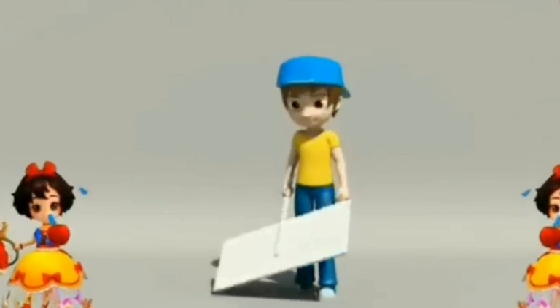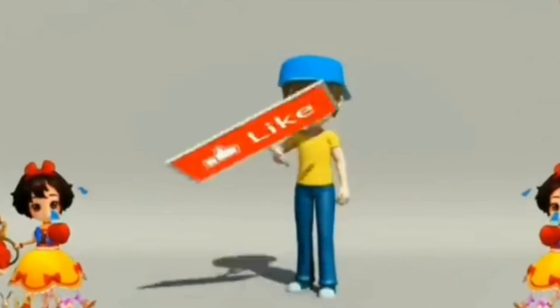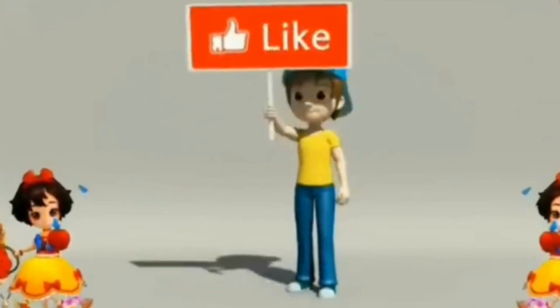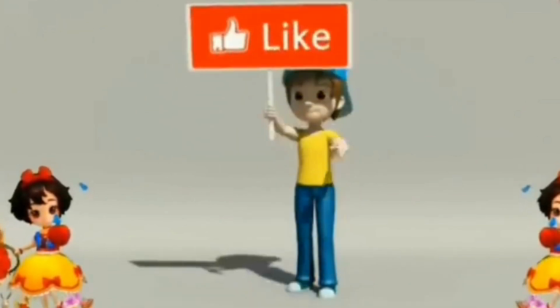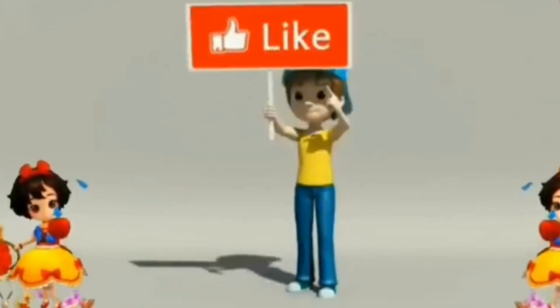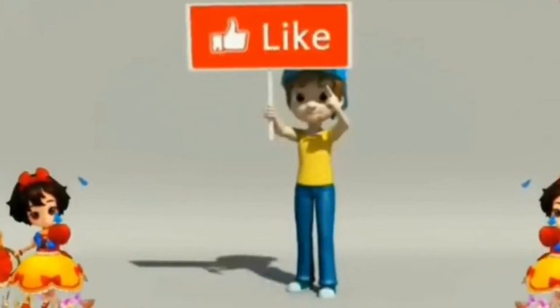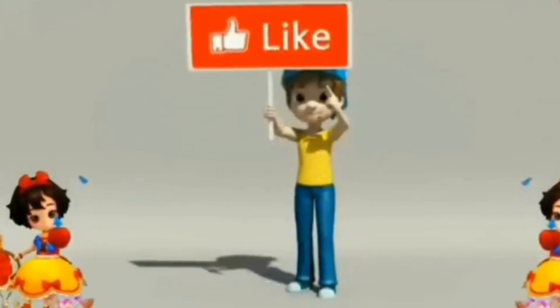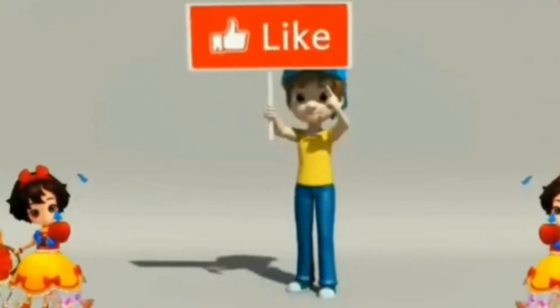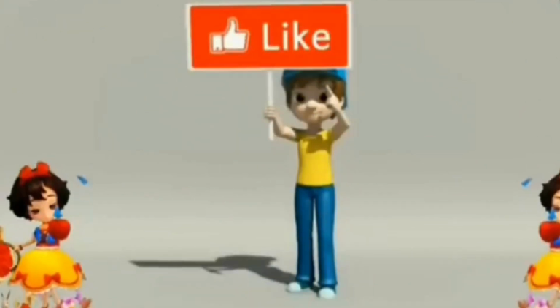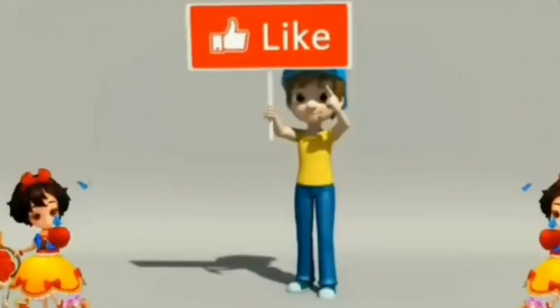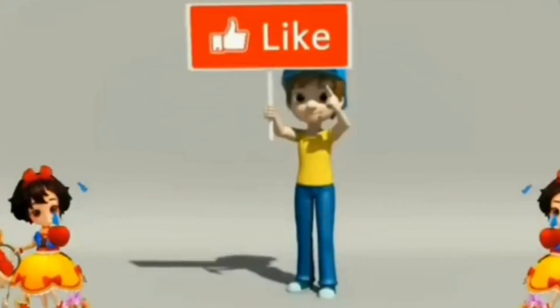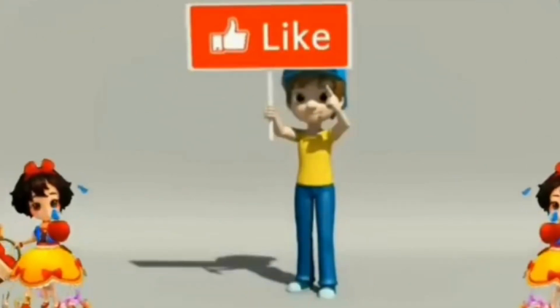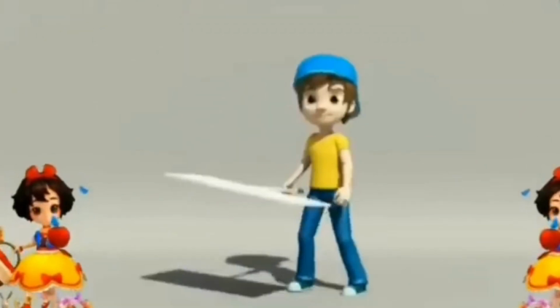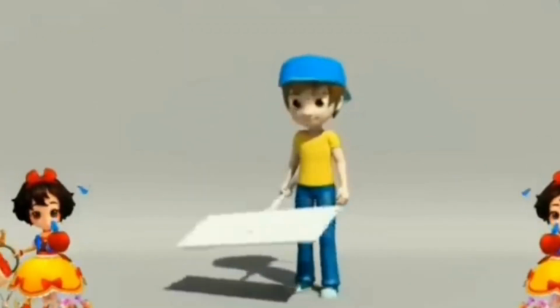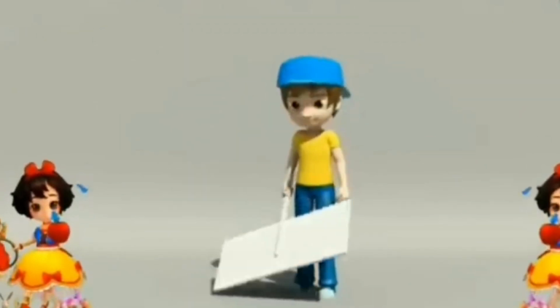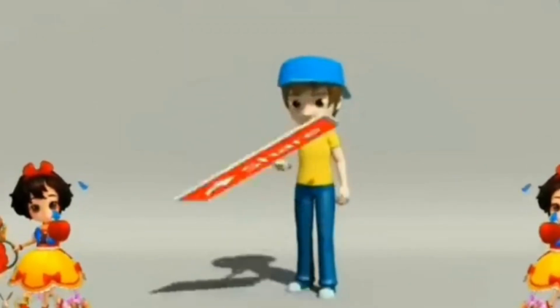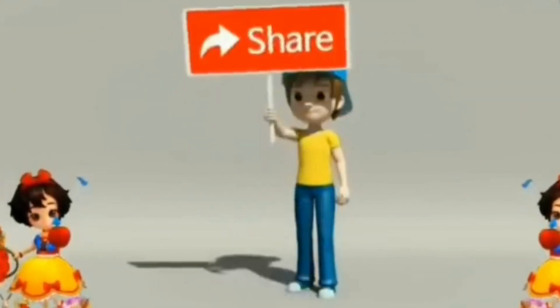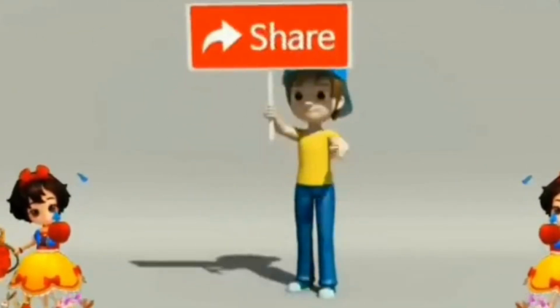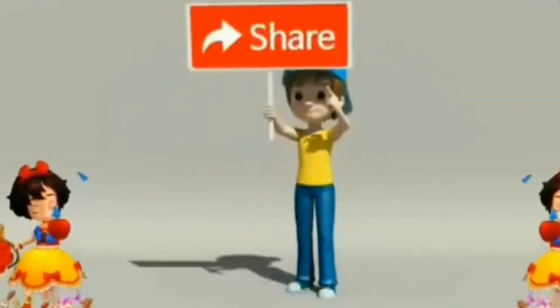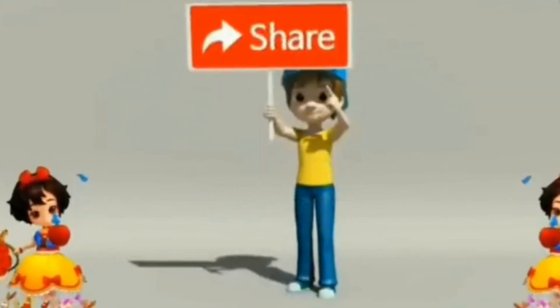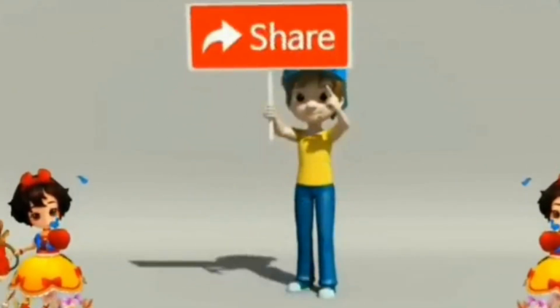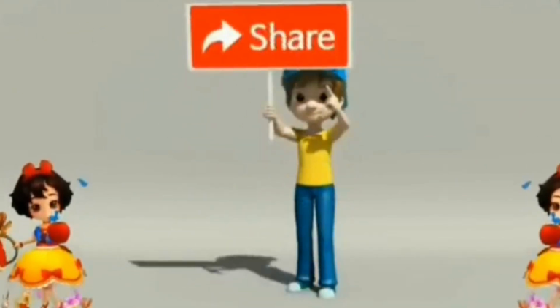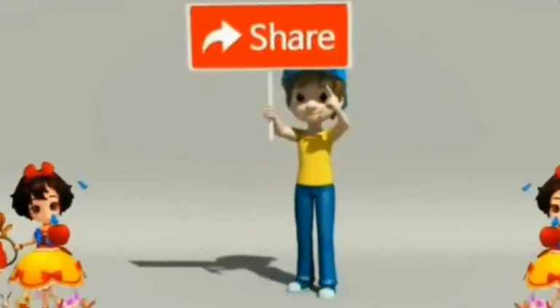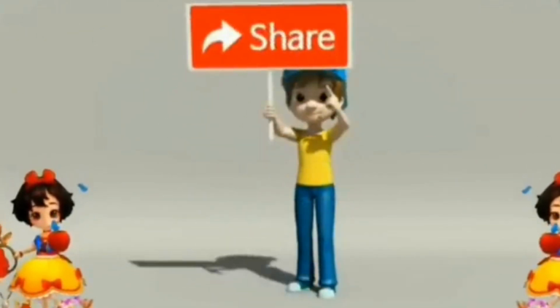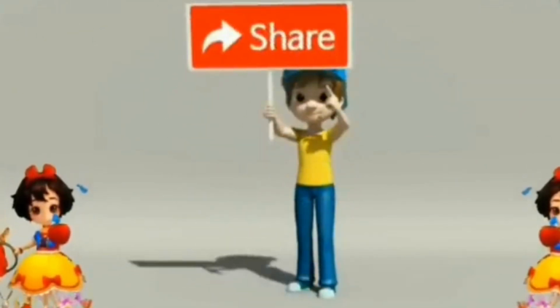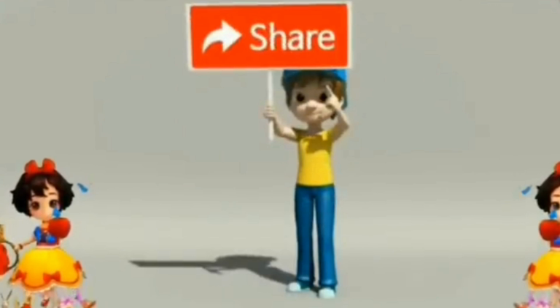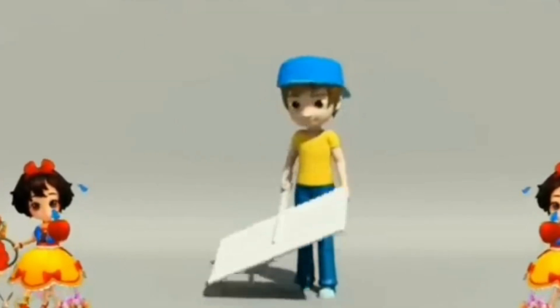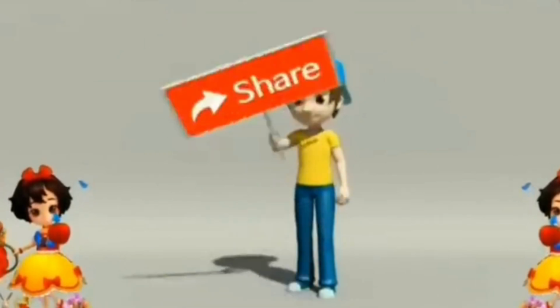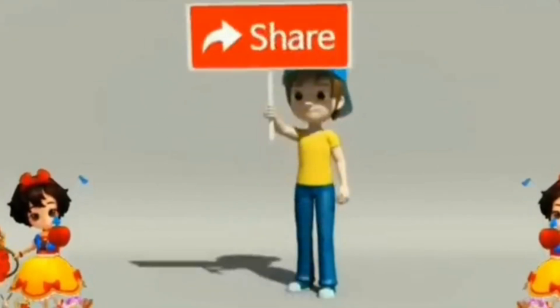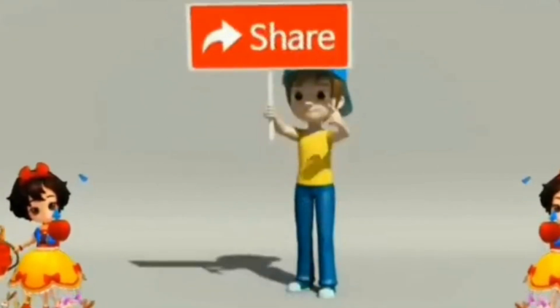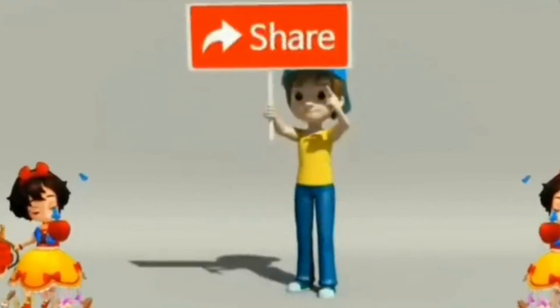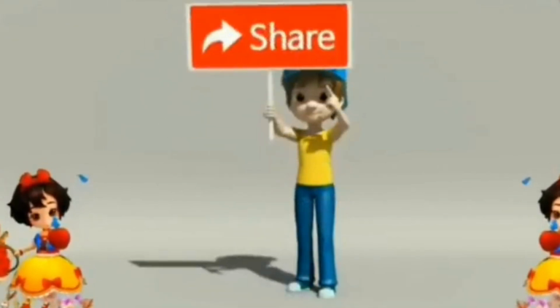Thank you for watching. Subscribe. Like. Share.